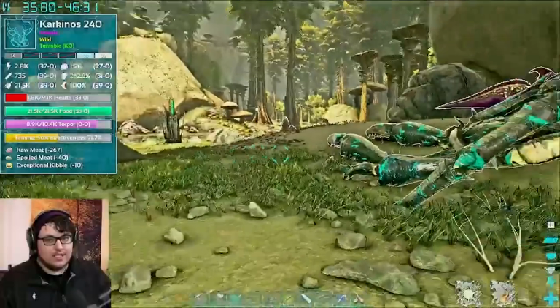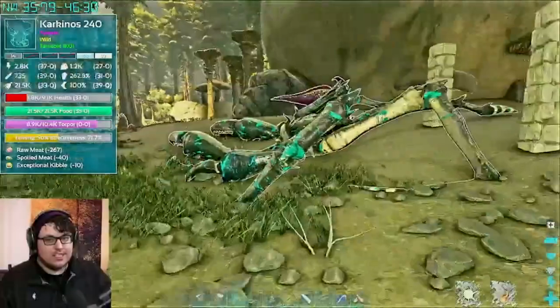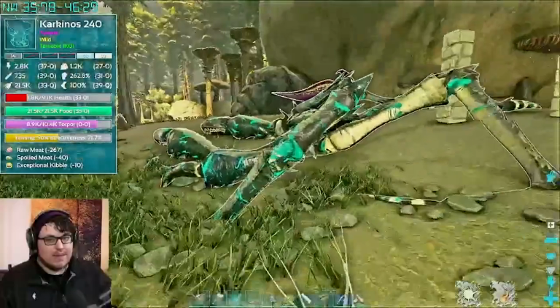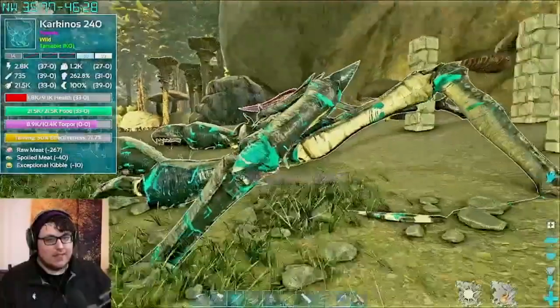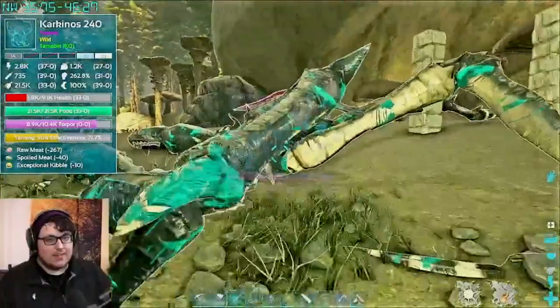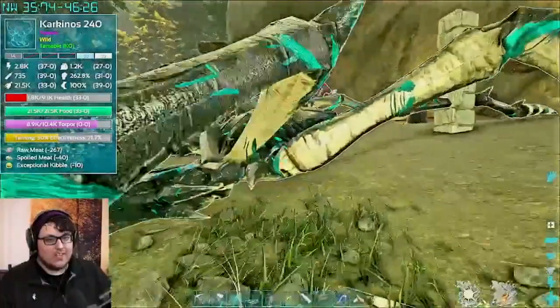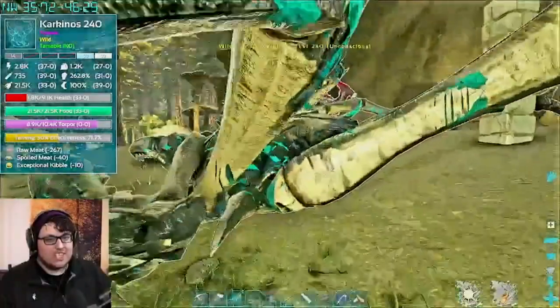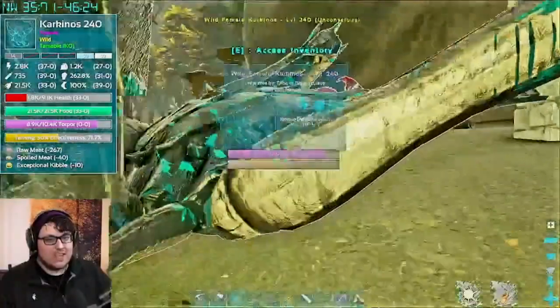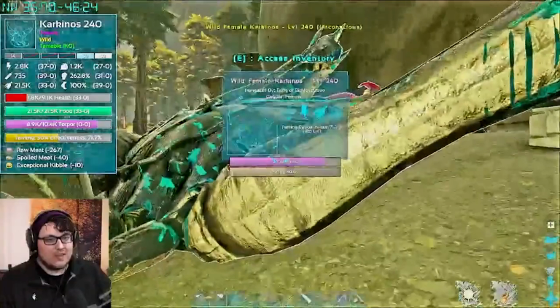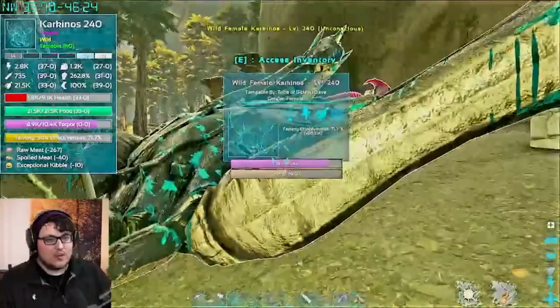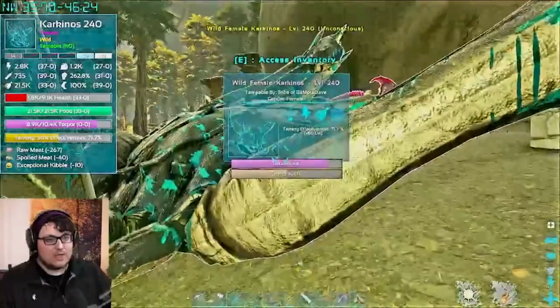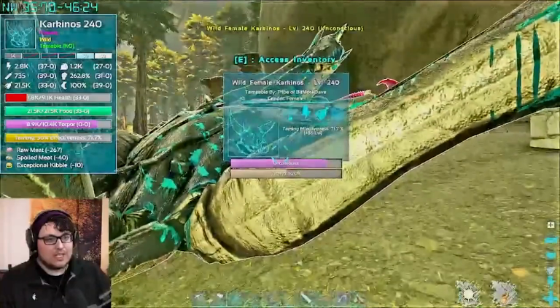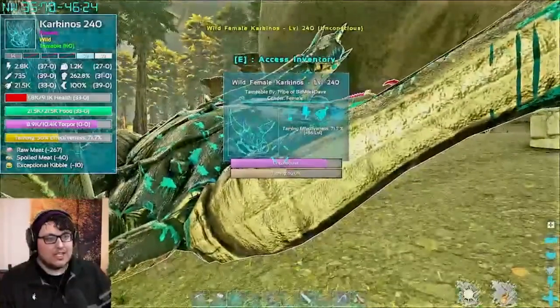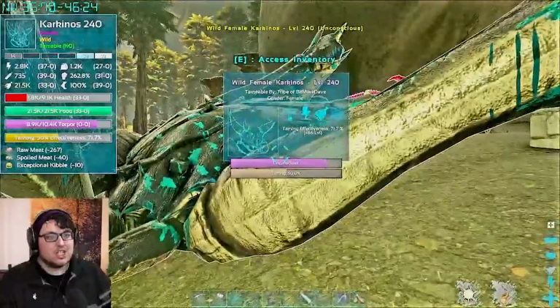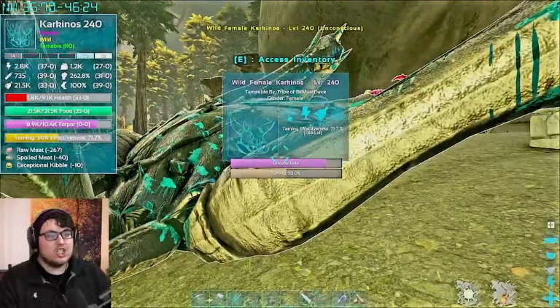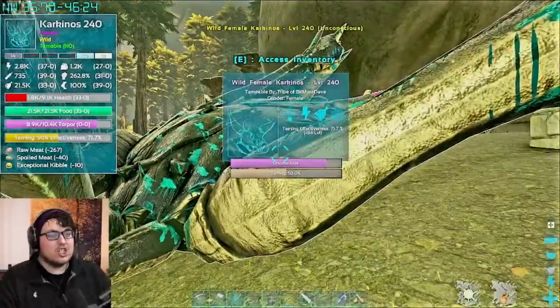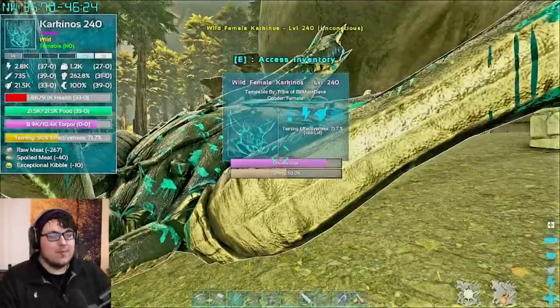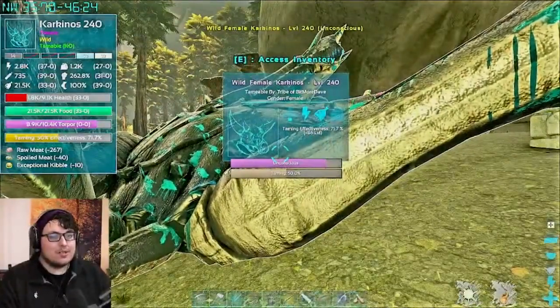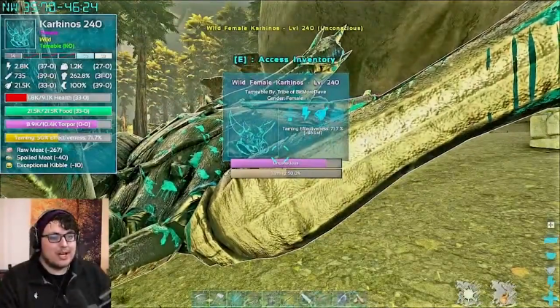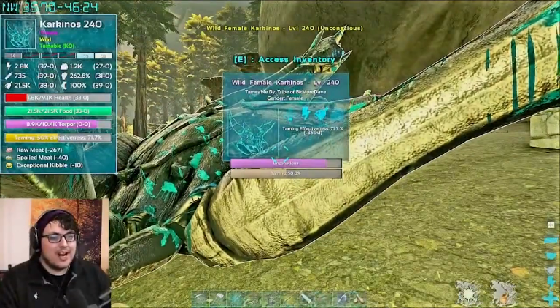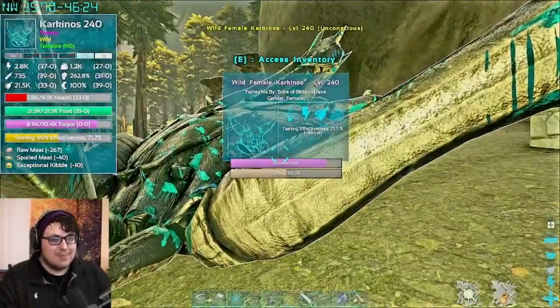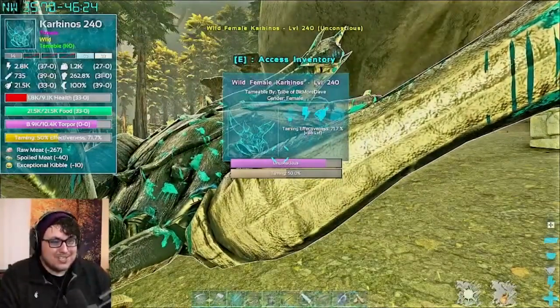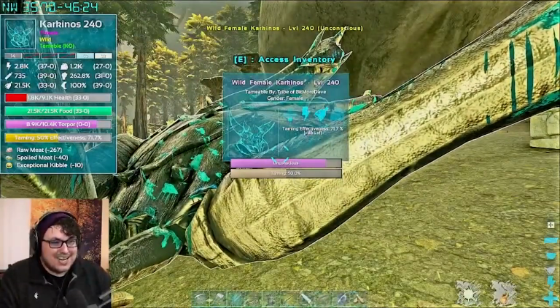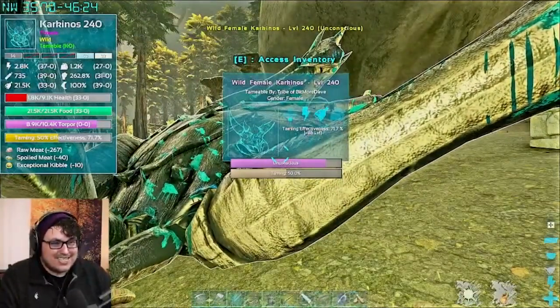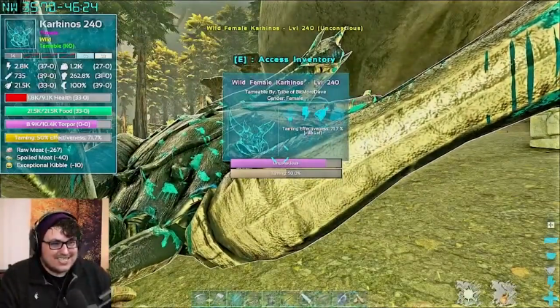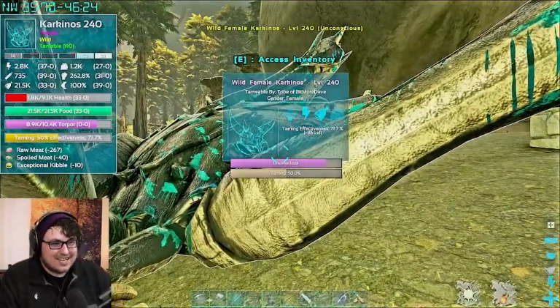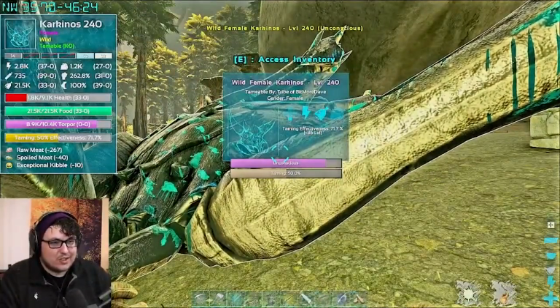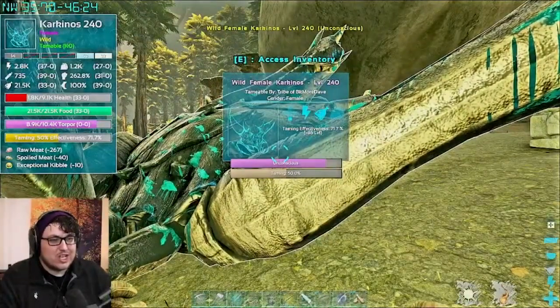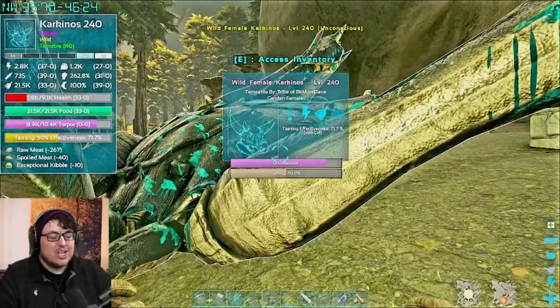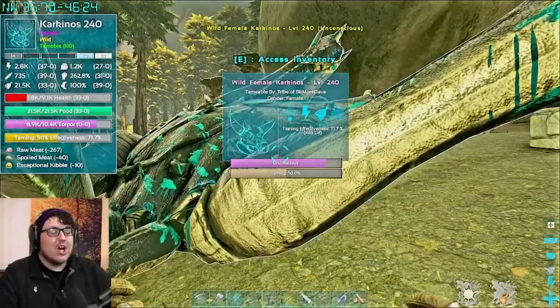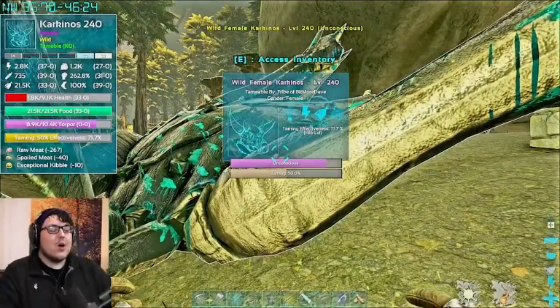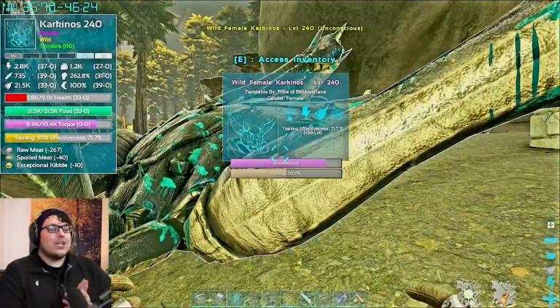With the catapult turret method, taming effectiveness came out at 71% — that's so much better — plus 86 bonus levels on the tame.